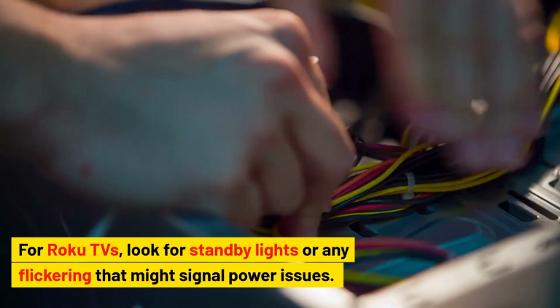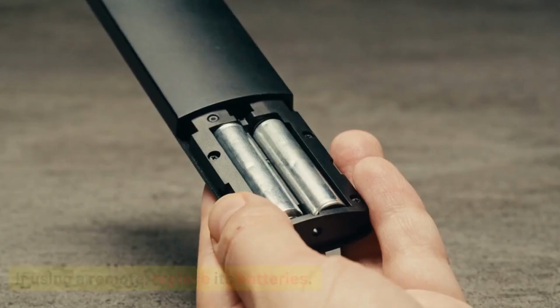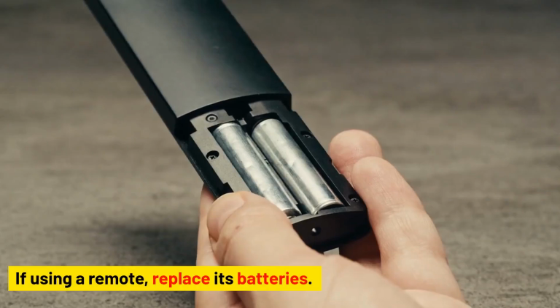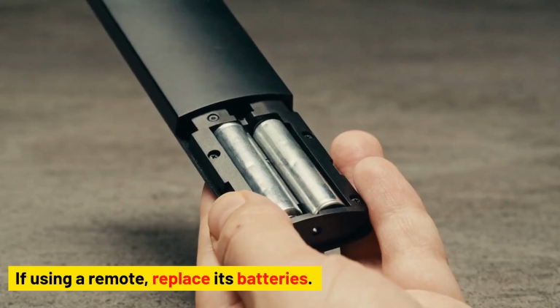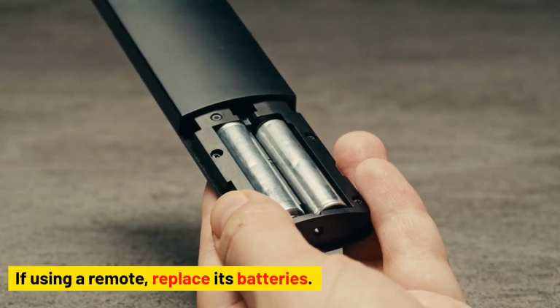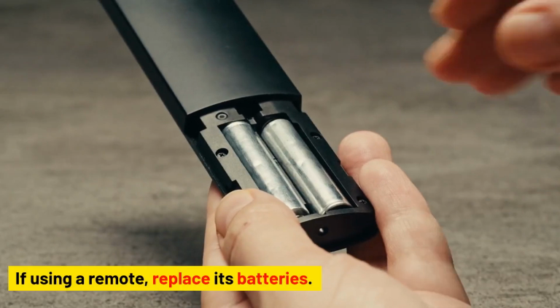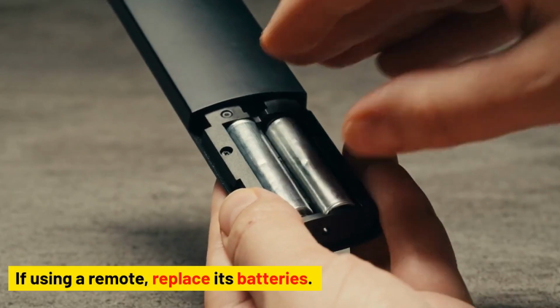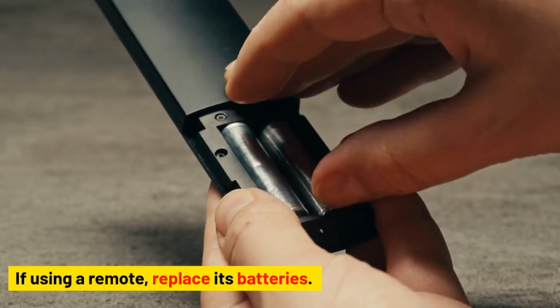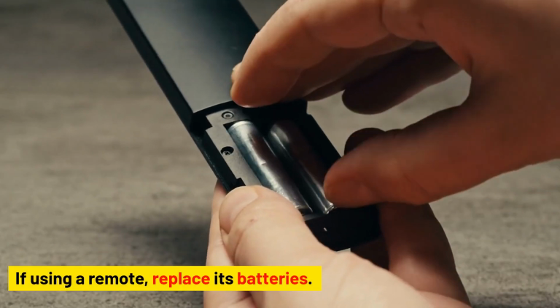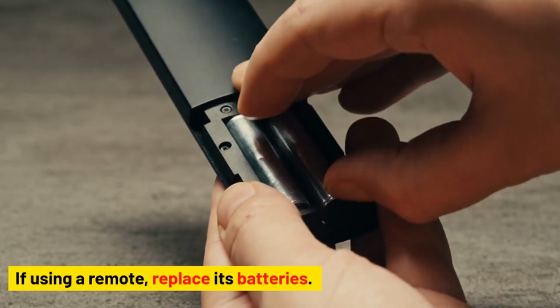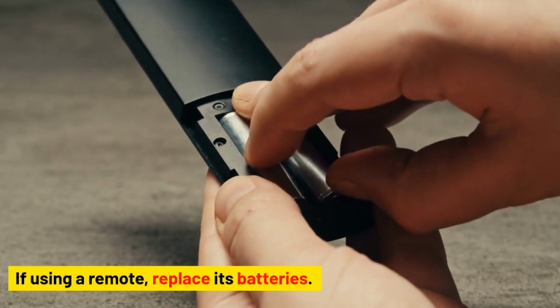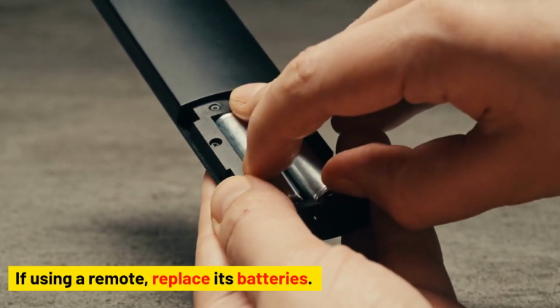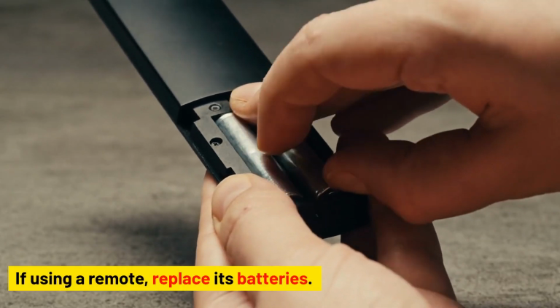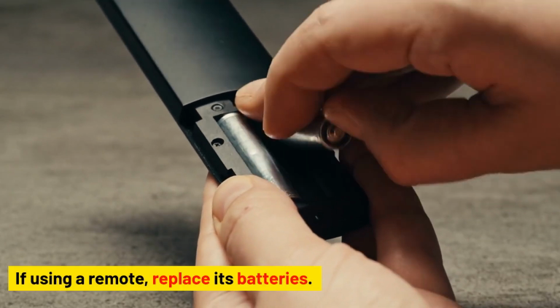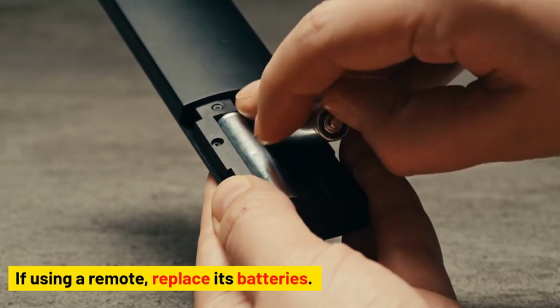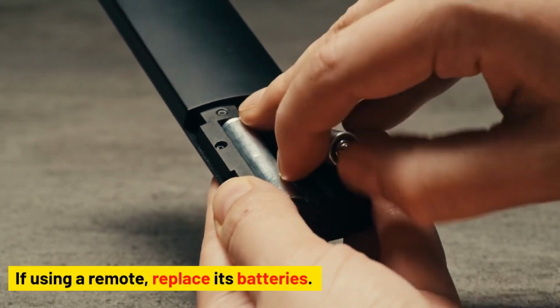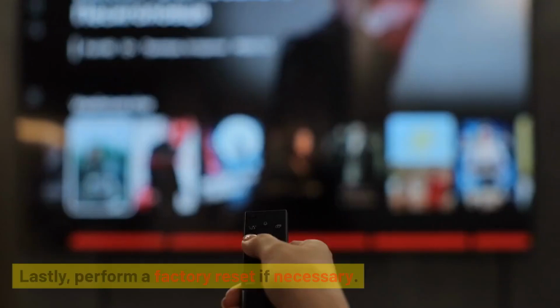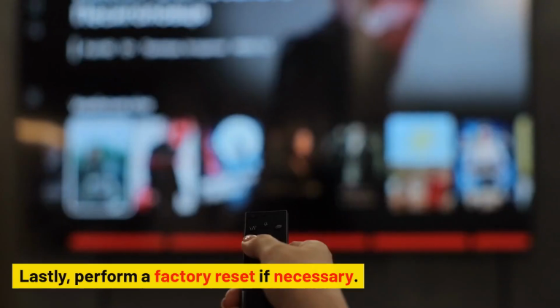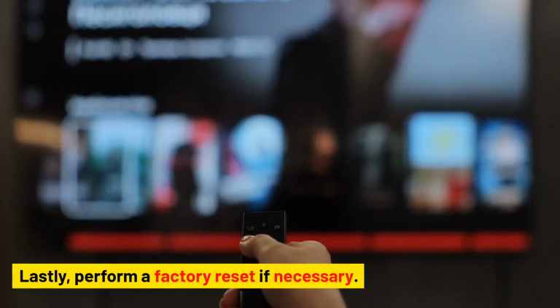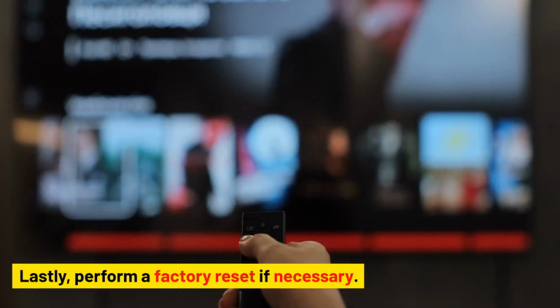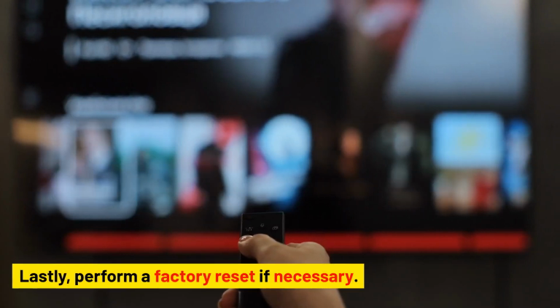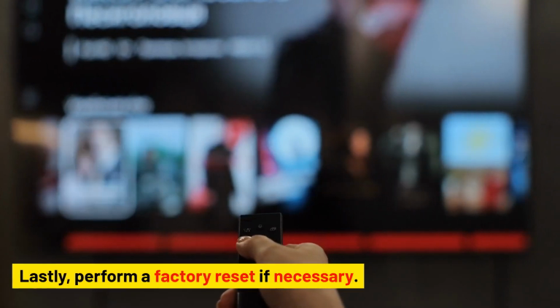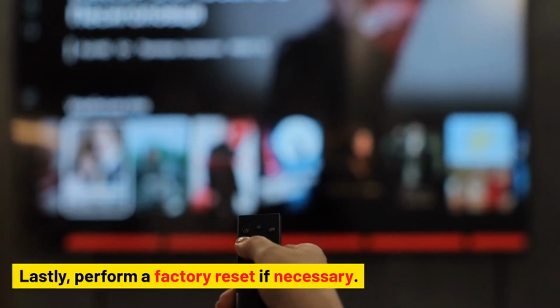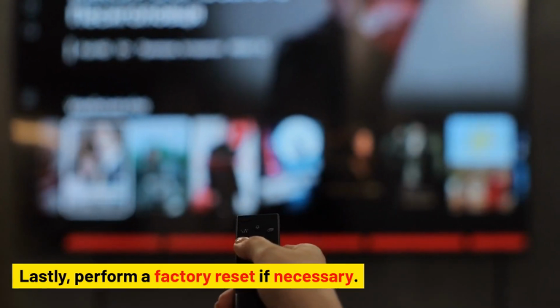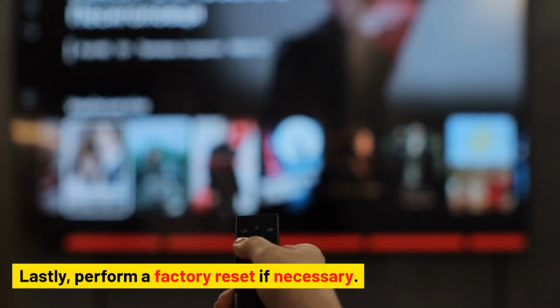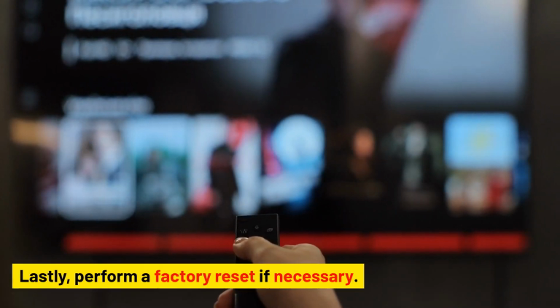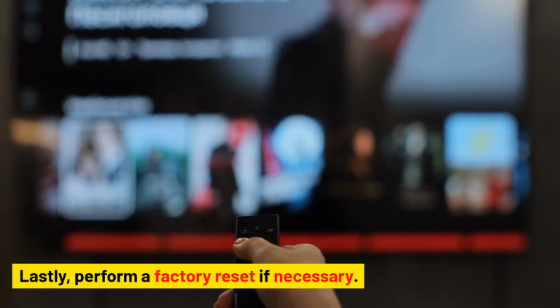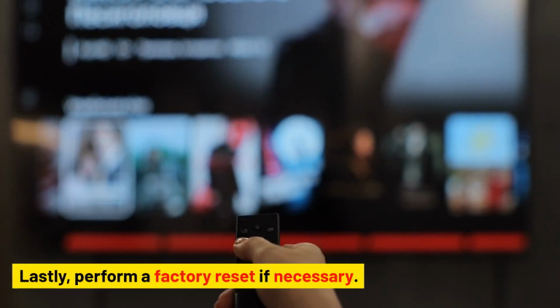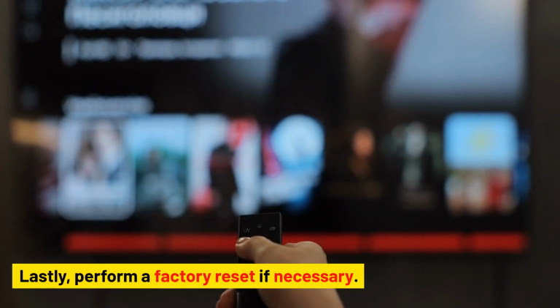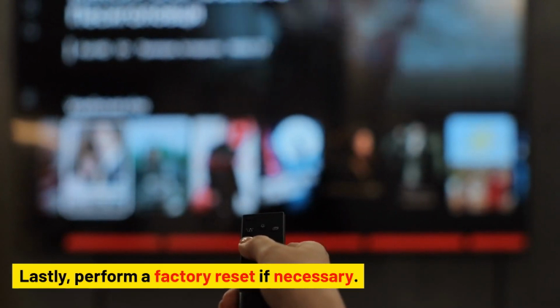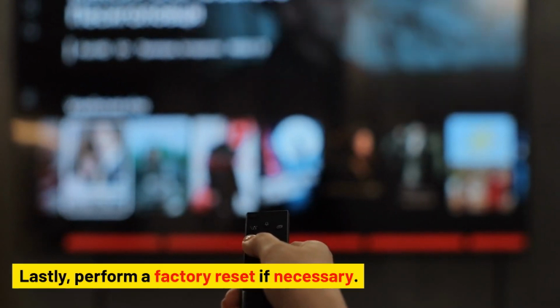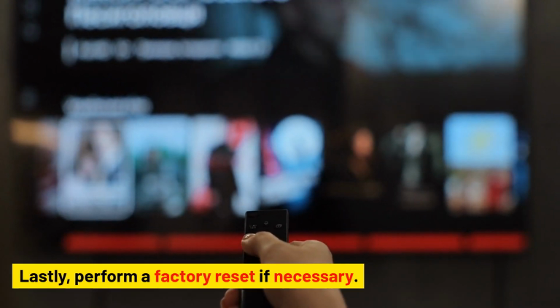If using a remote, replace its batteries. Lastly, perform a factory reset if necessary.